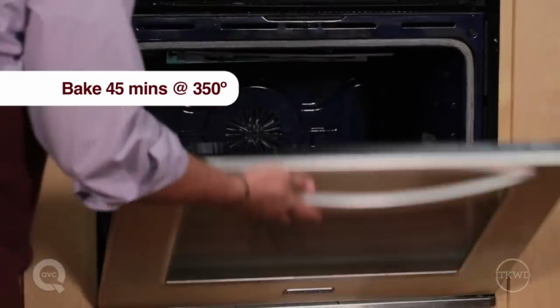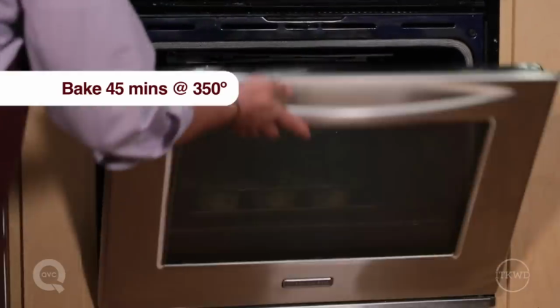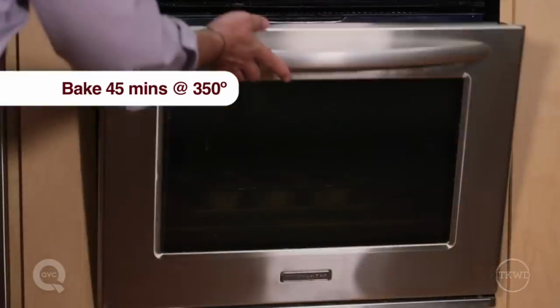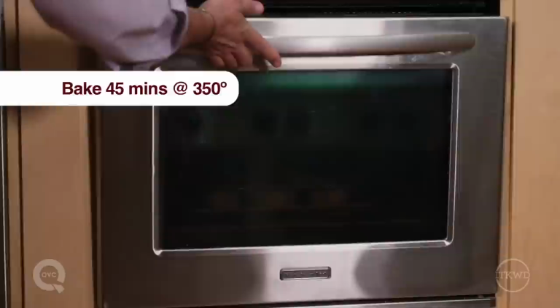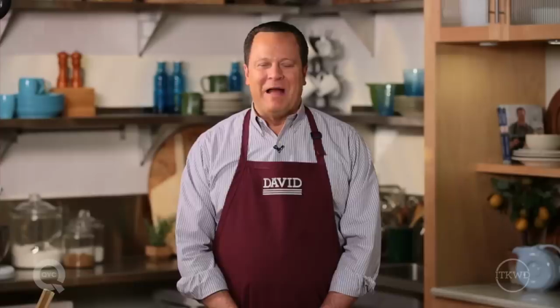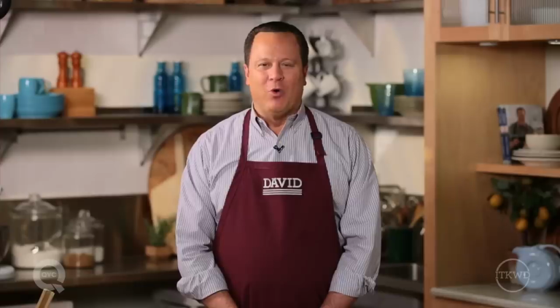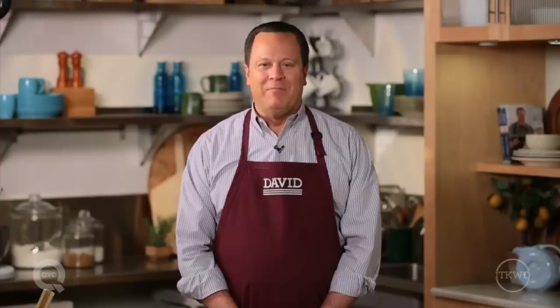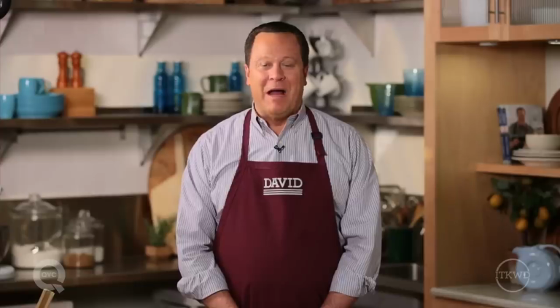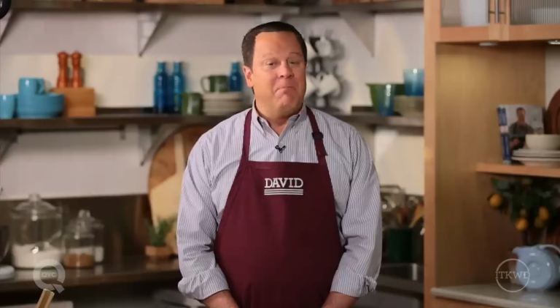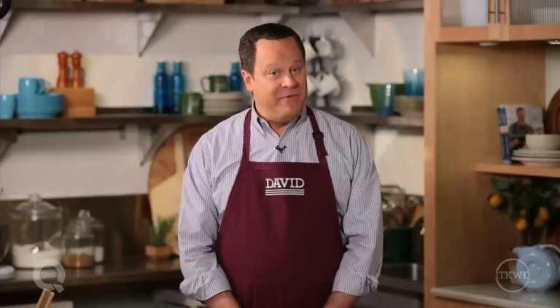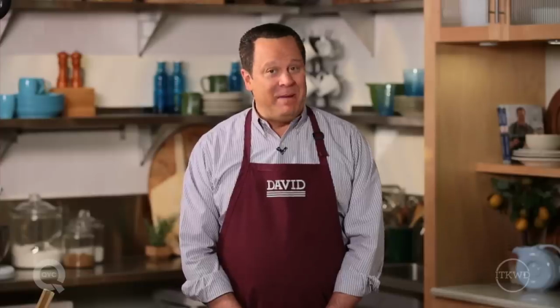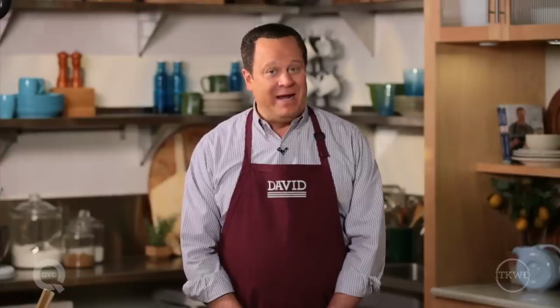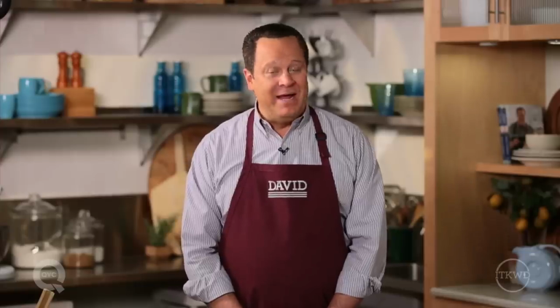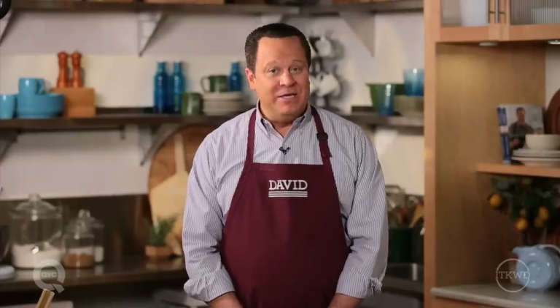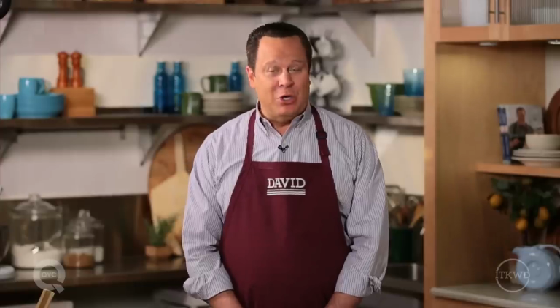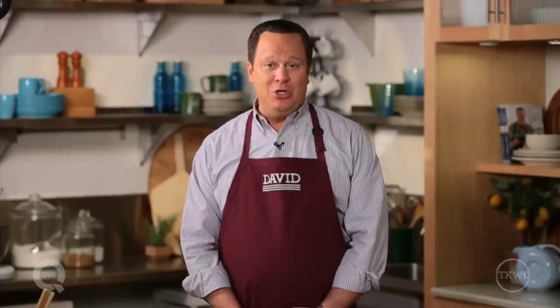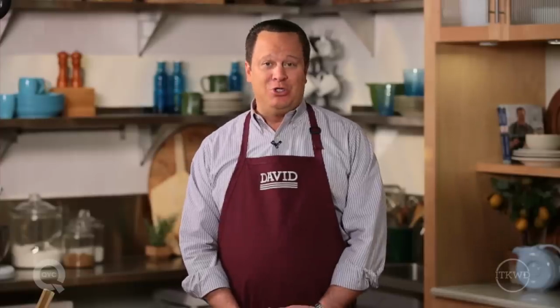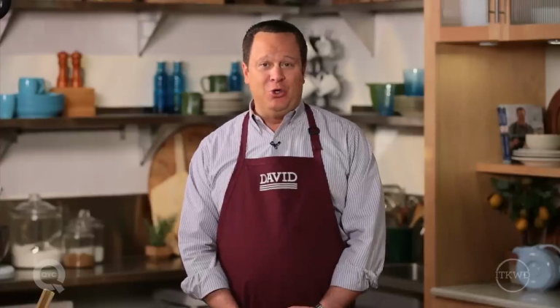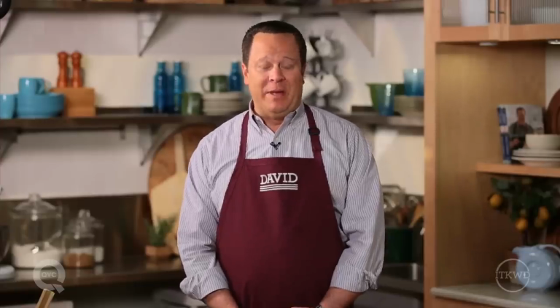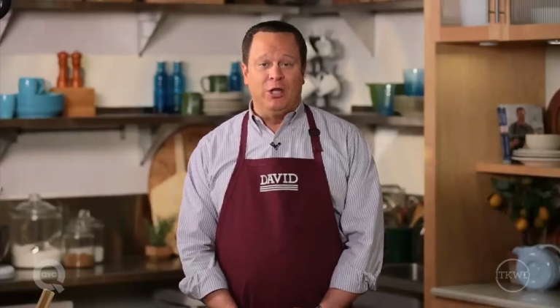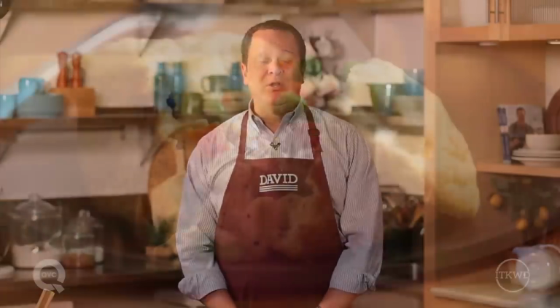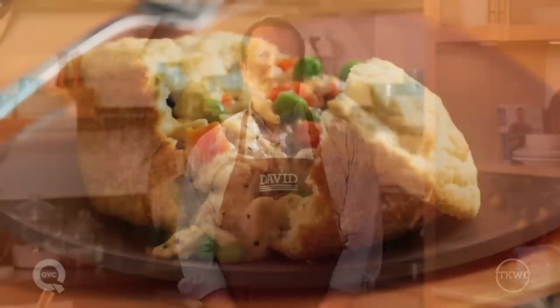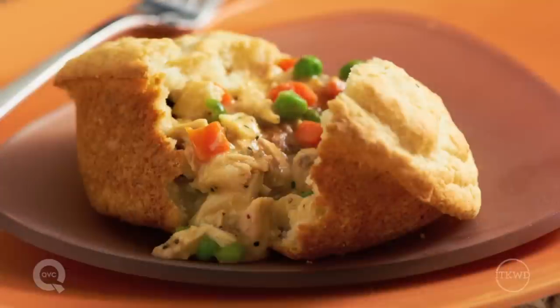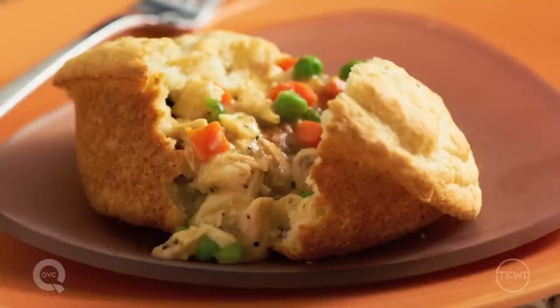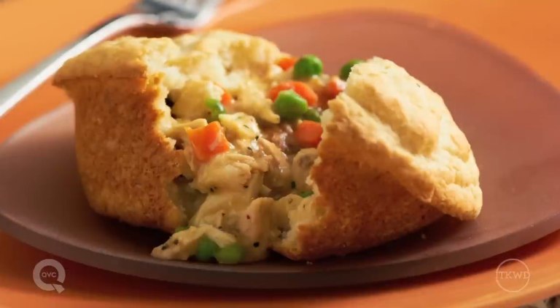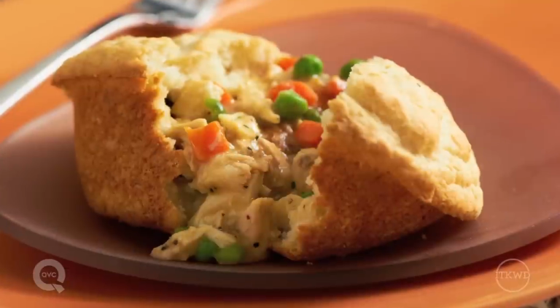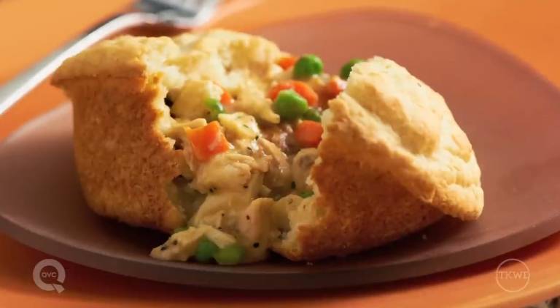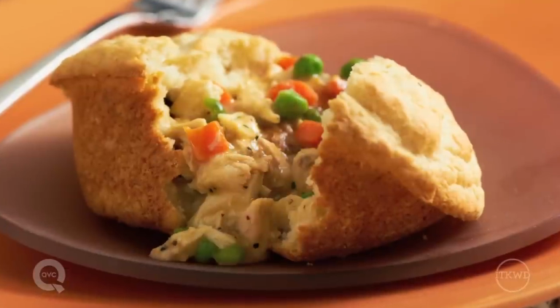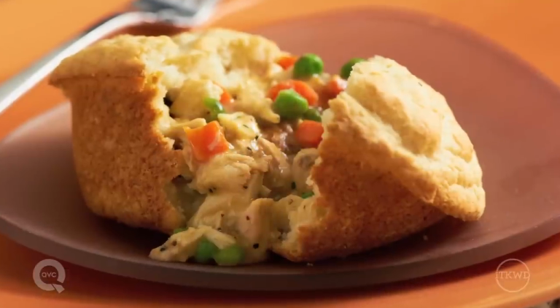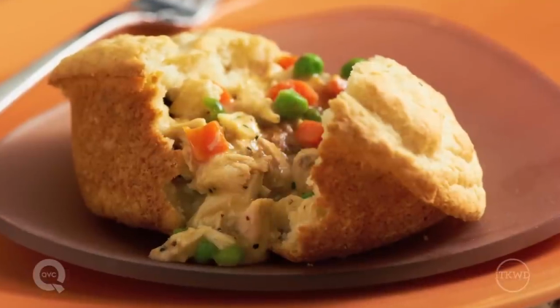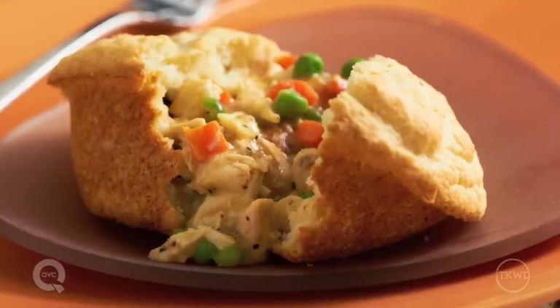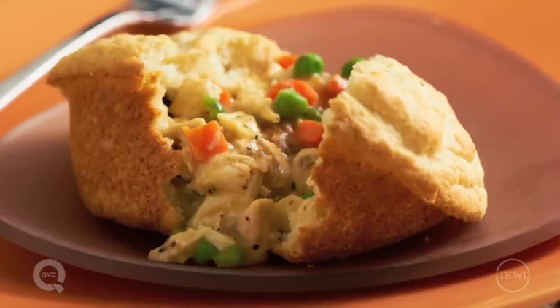You can find more of my muffin pan ideas on YouTube, including my chicken and dumplings pot pie.